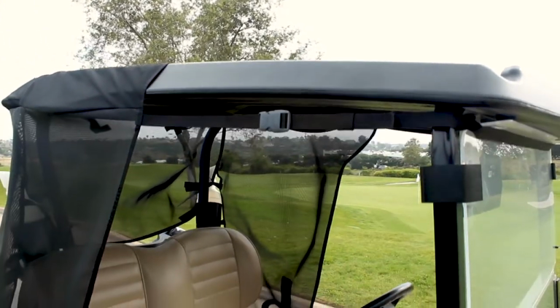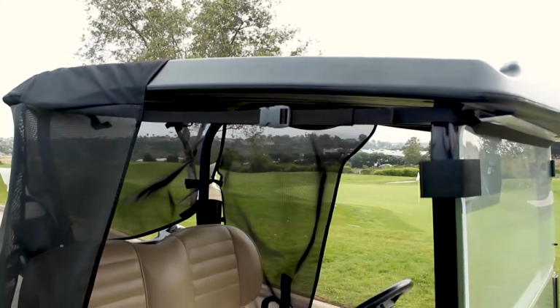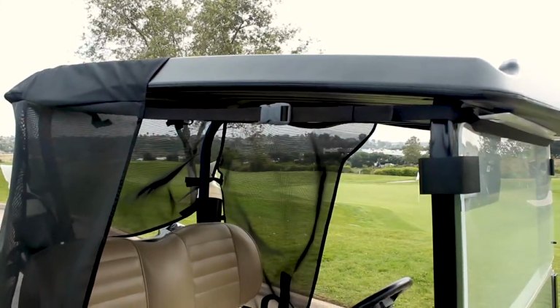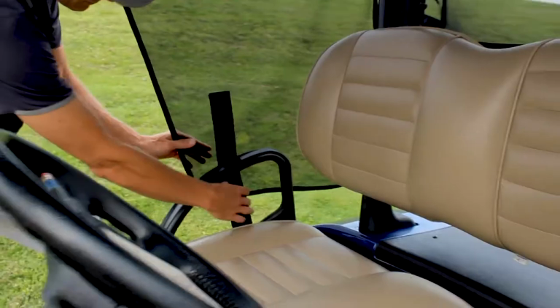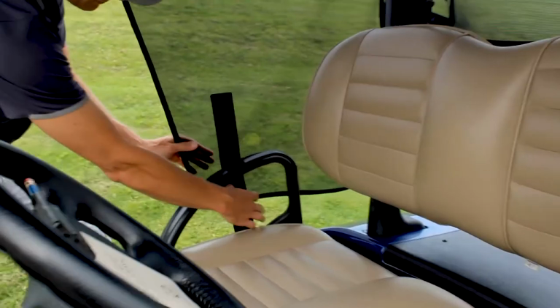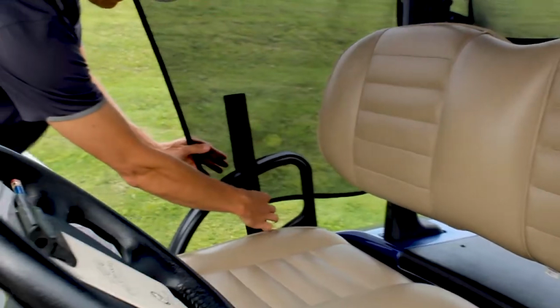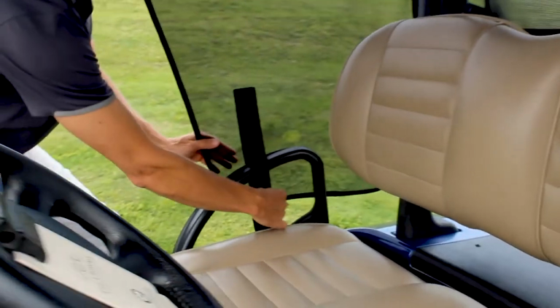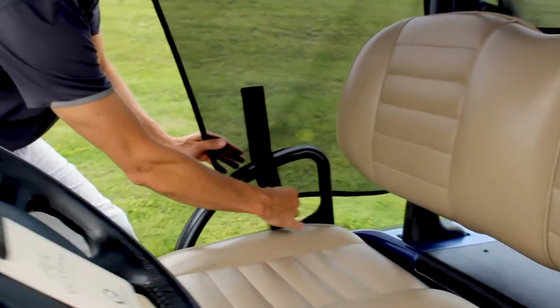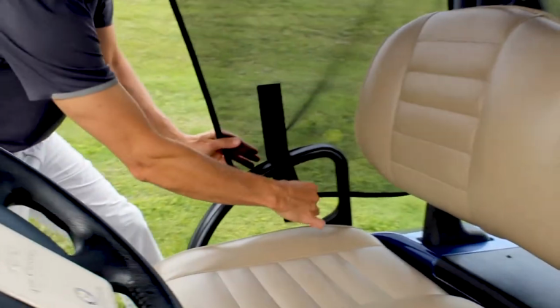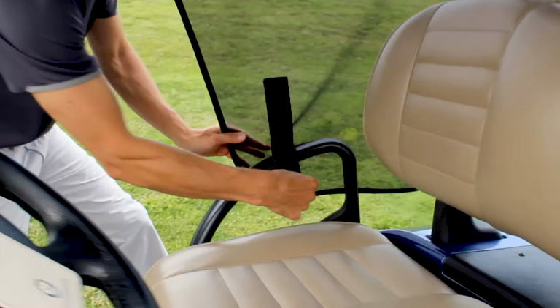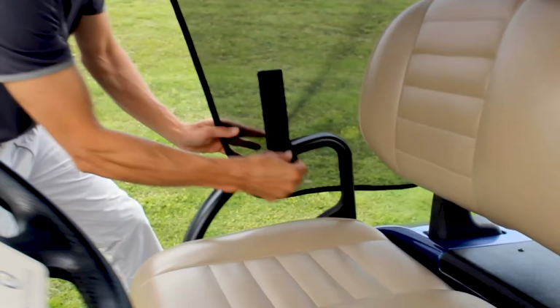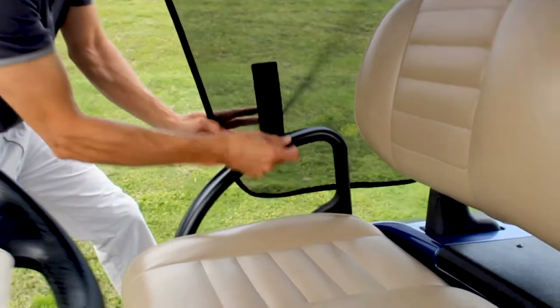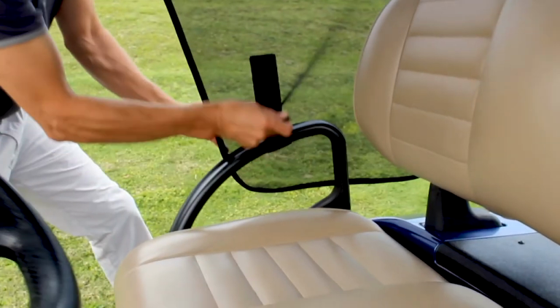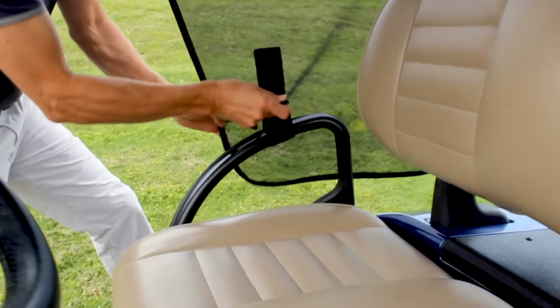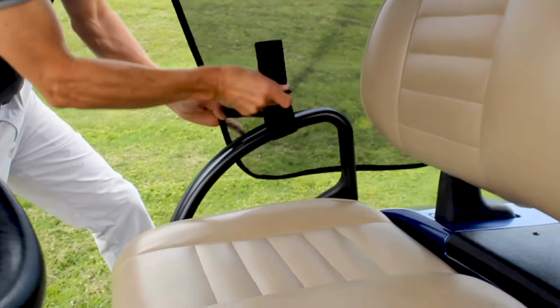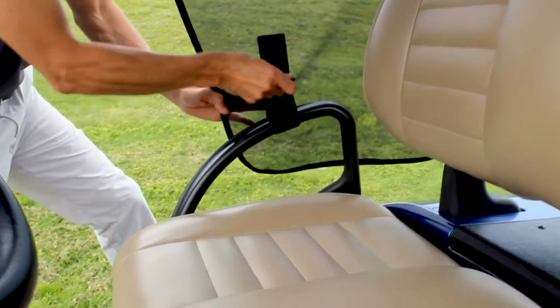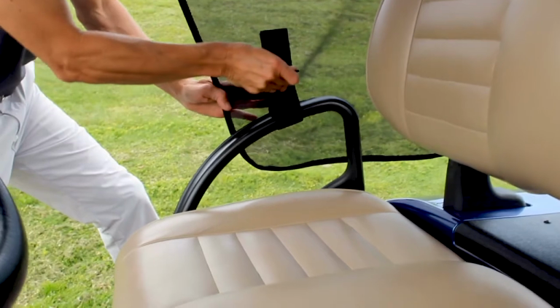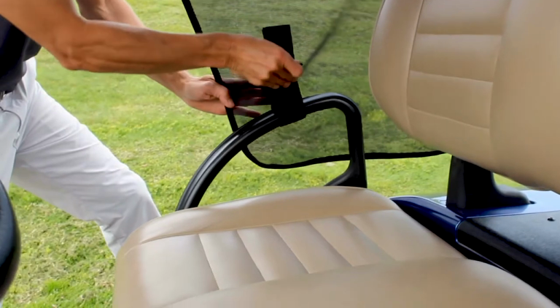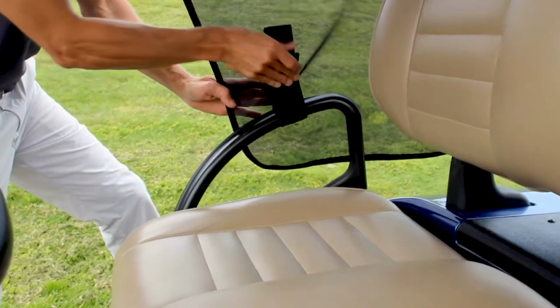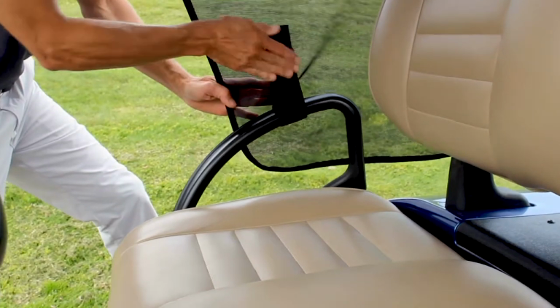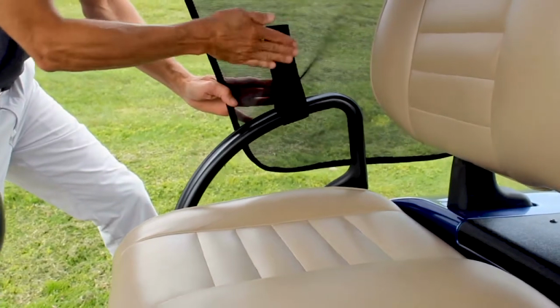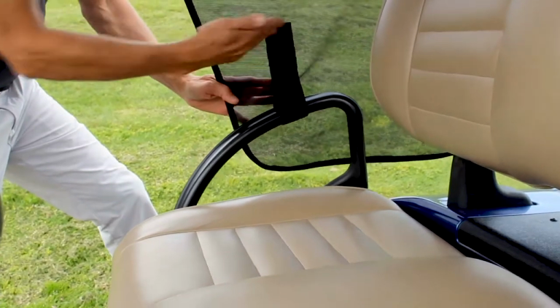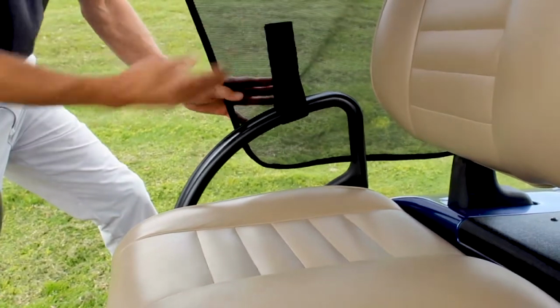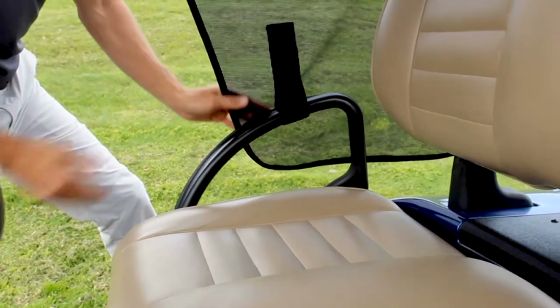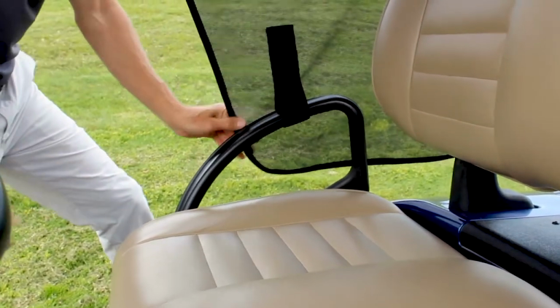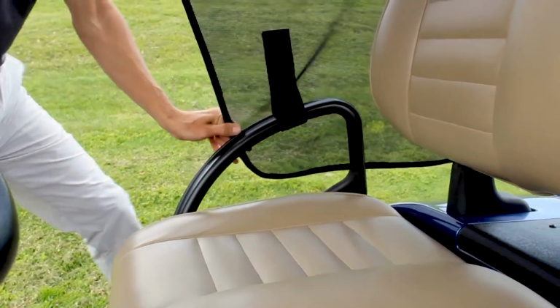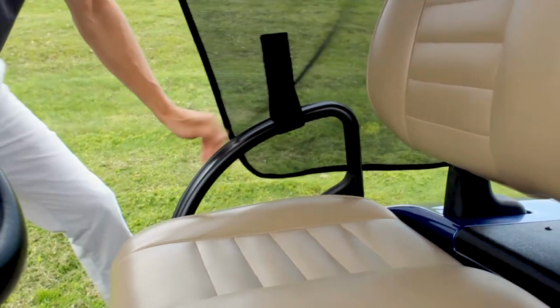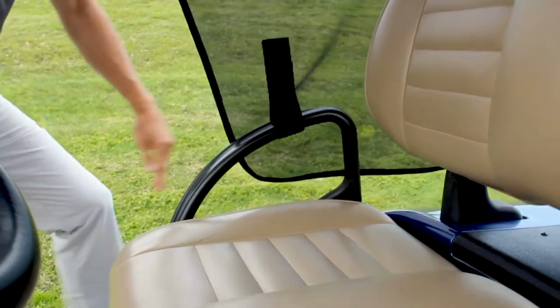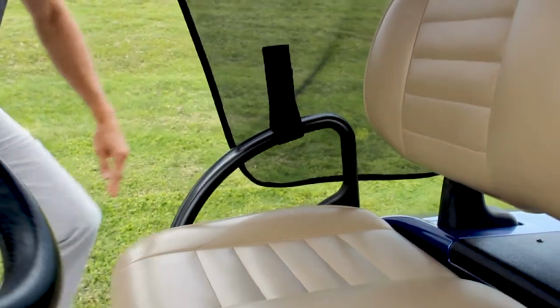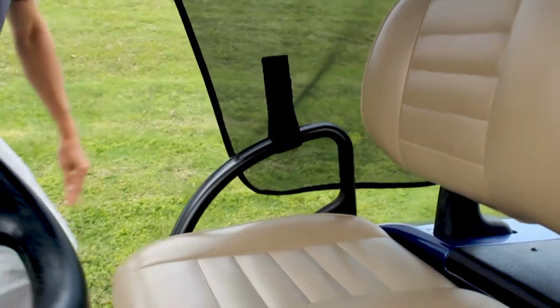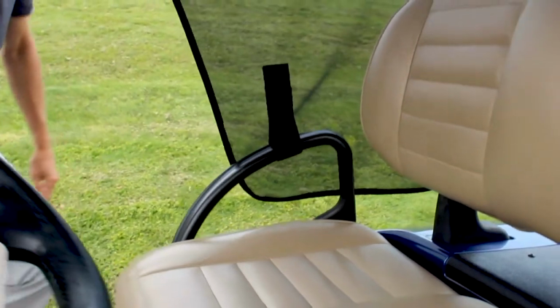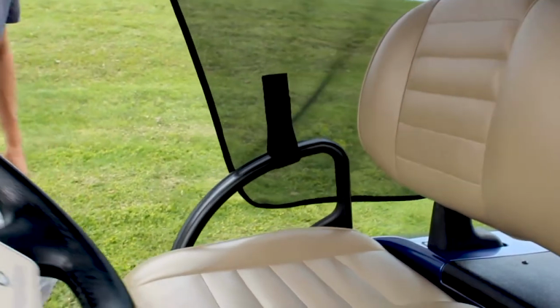Use the two heavy-duty velcro straps on each side of the mesh shade to wrap around the golf cart seat handles.